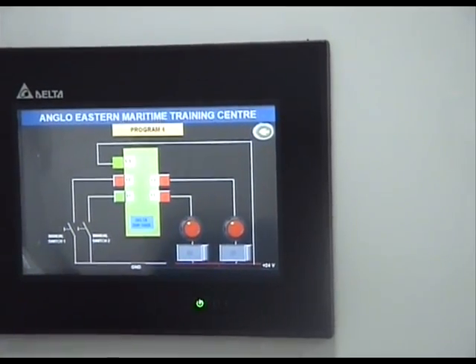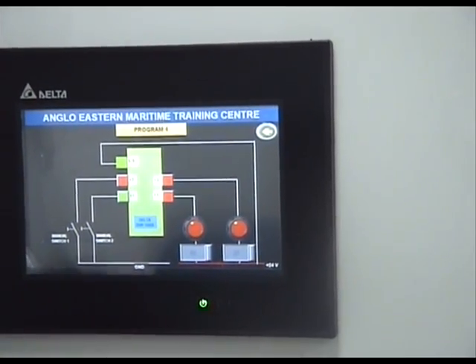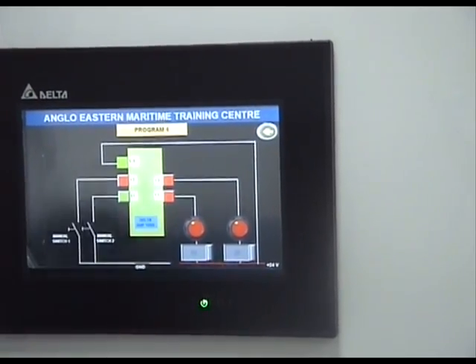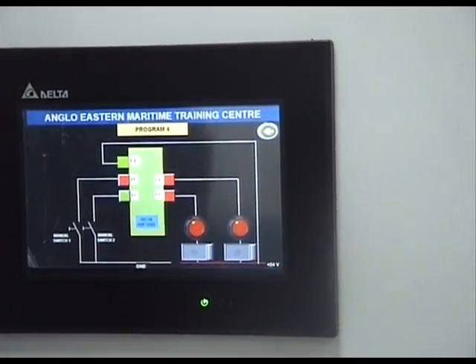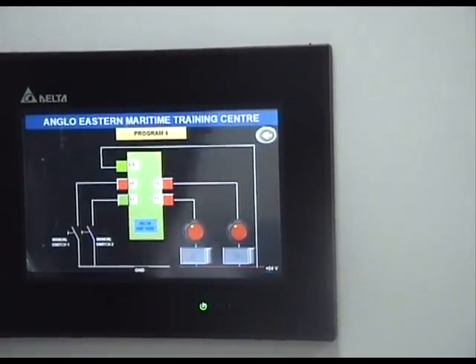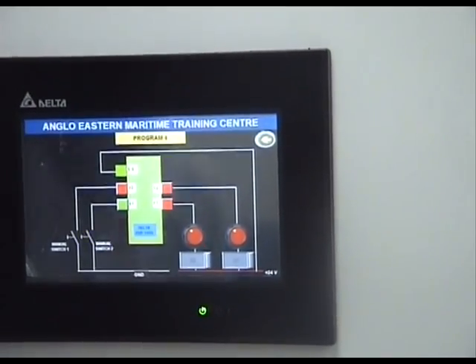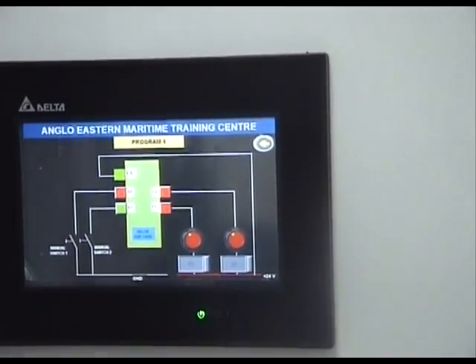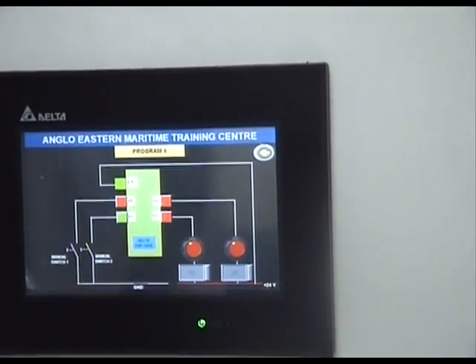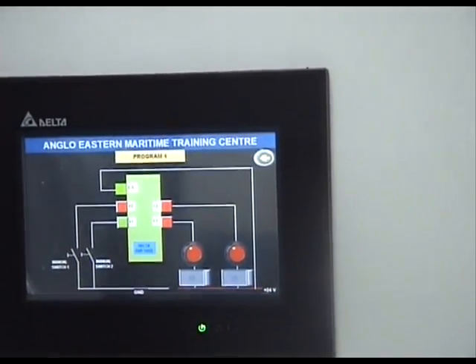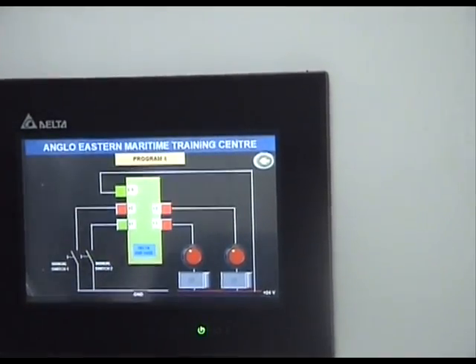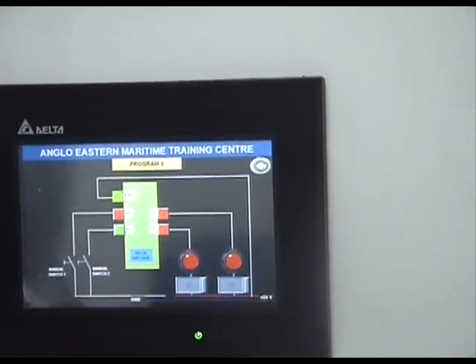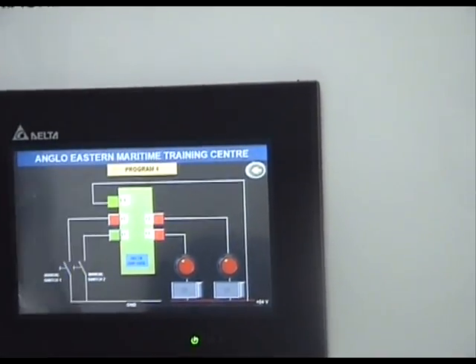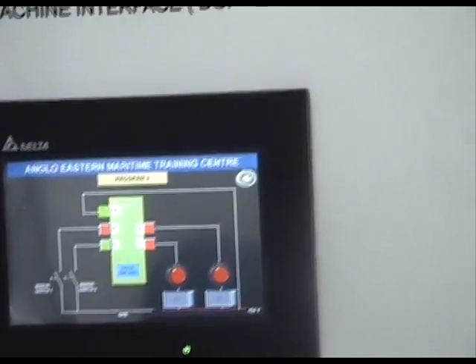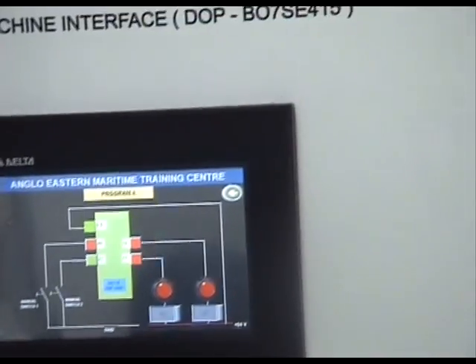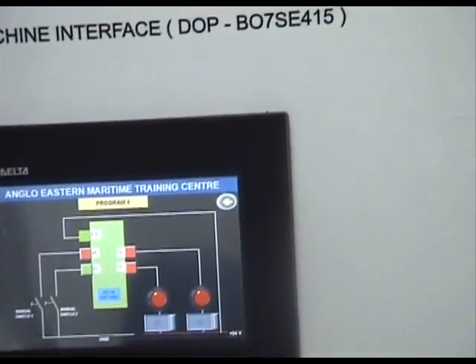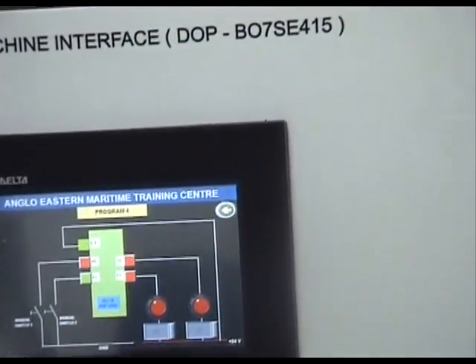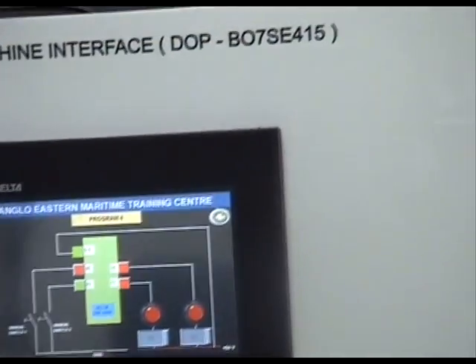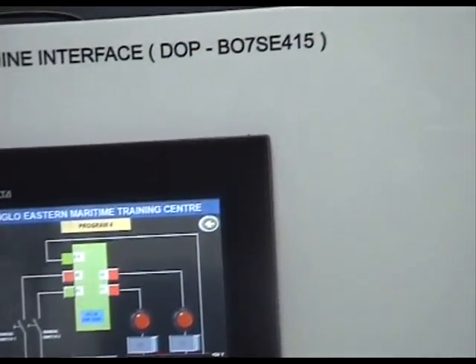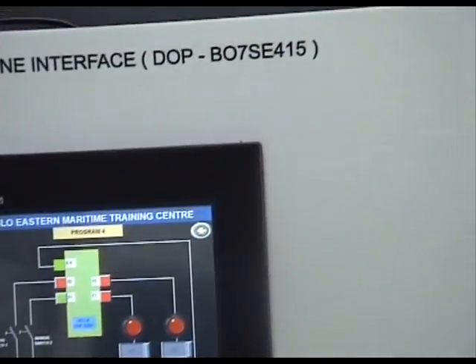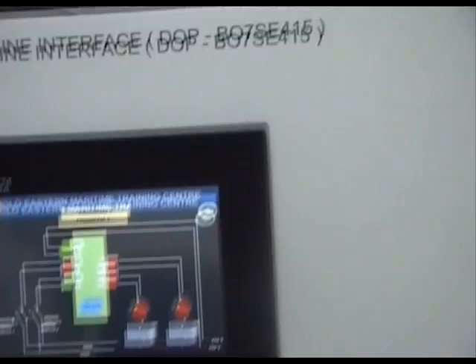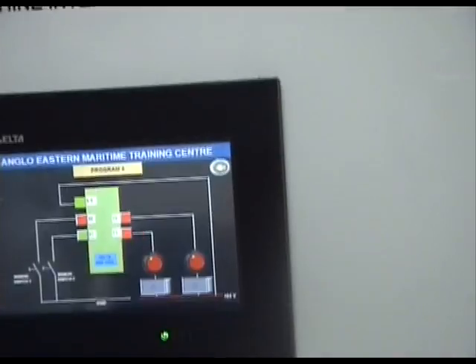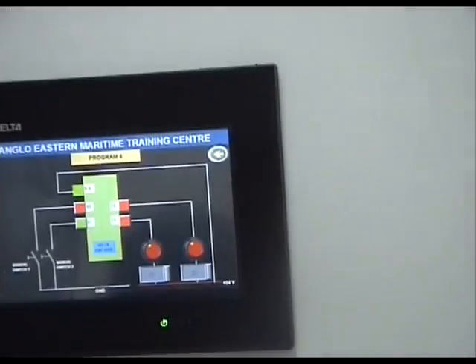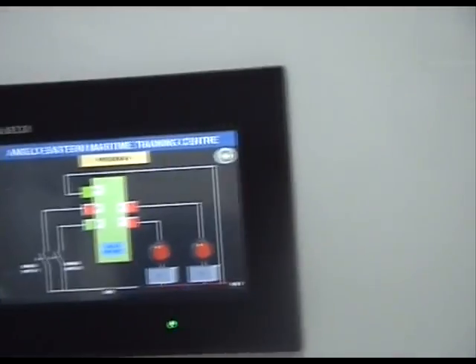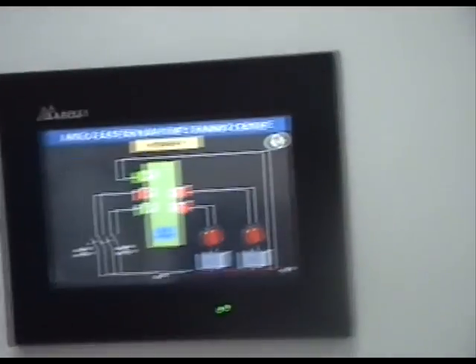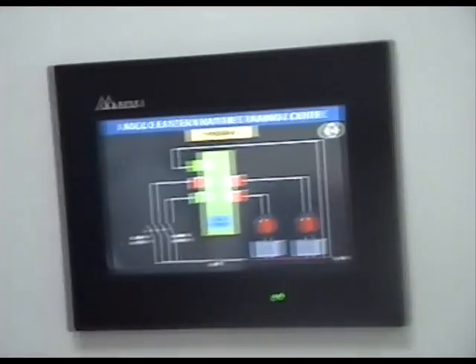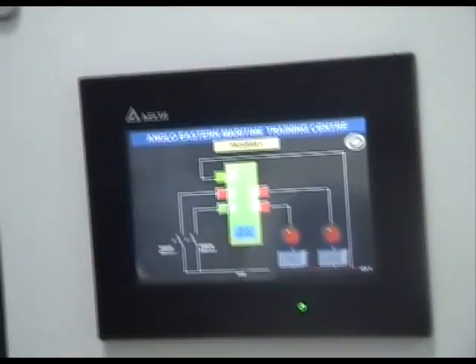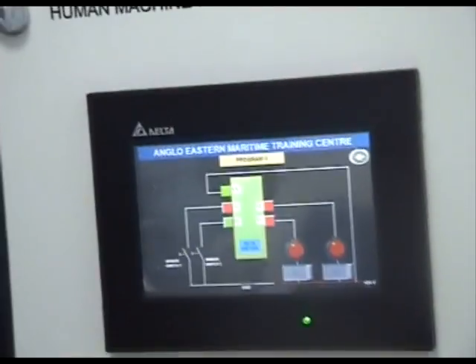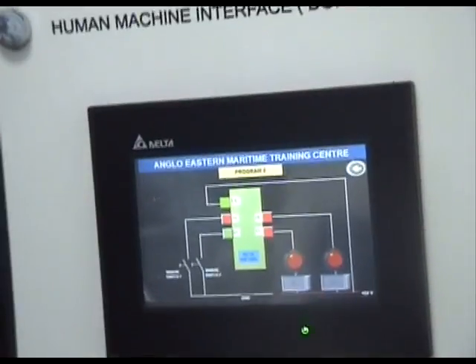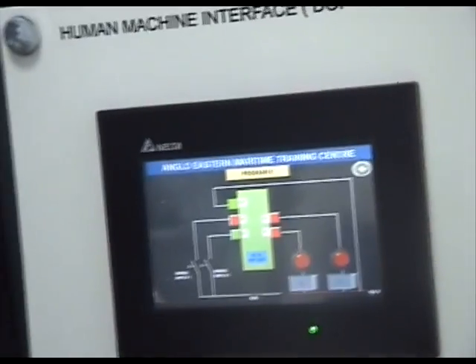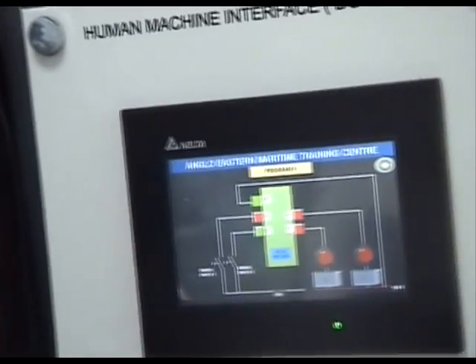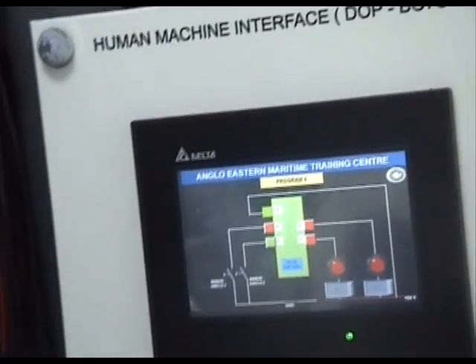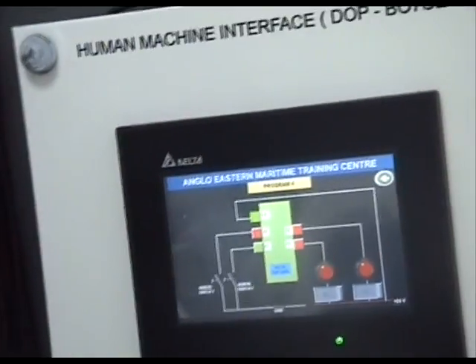There you go — programmable off-delay function of a PLC.